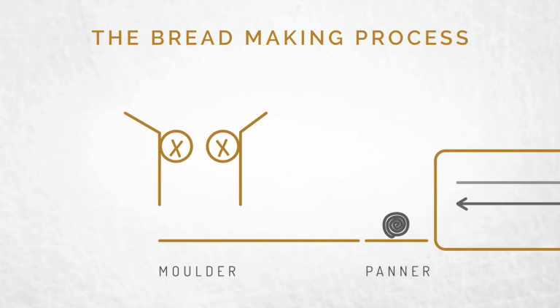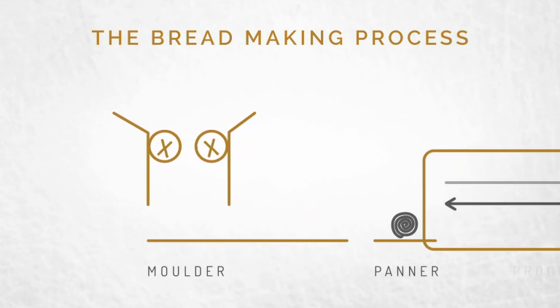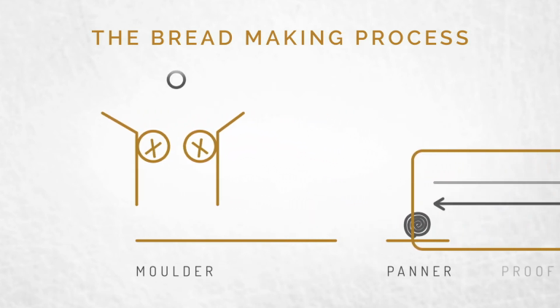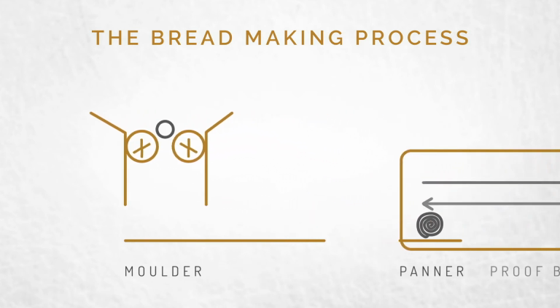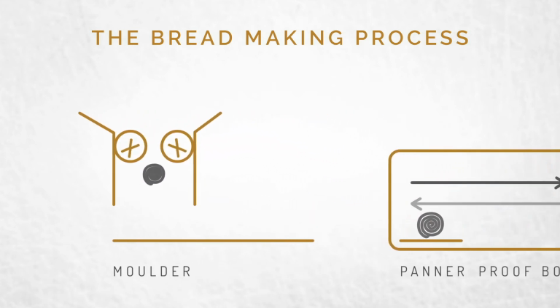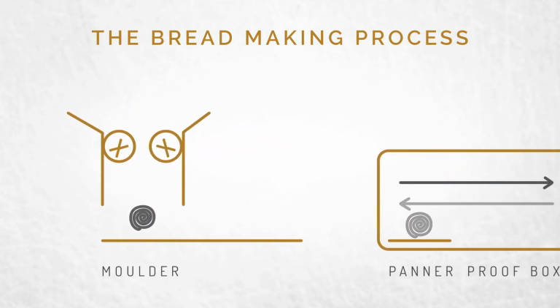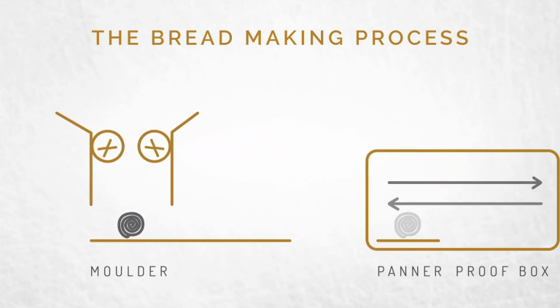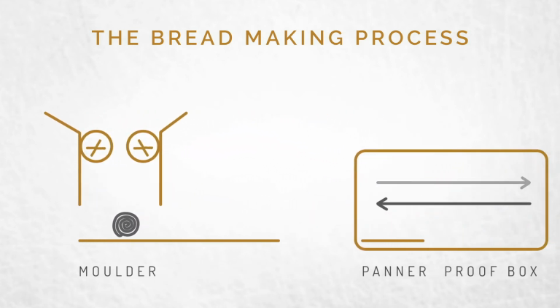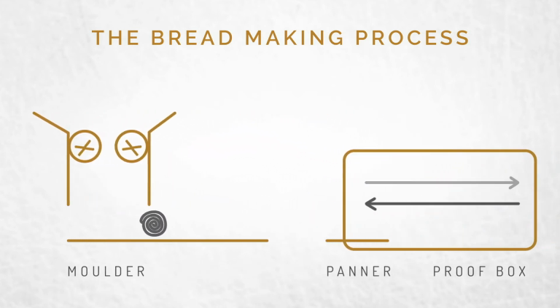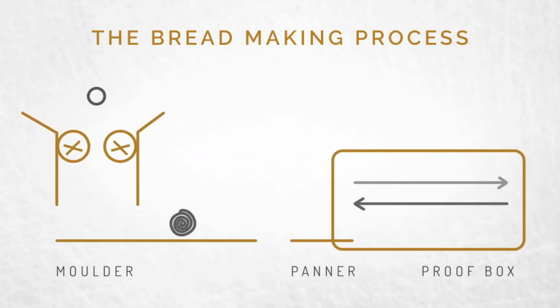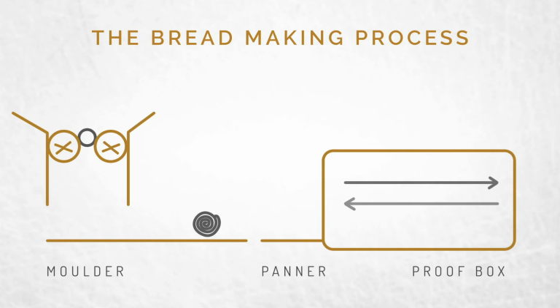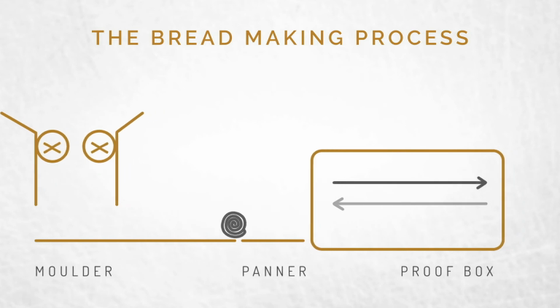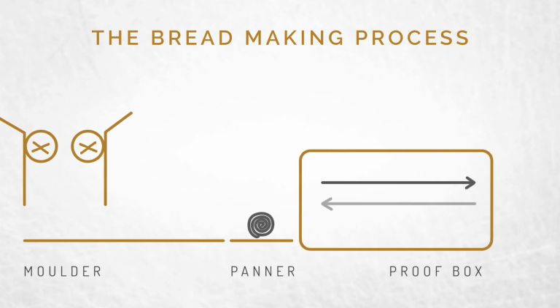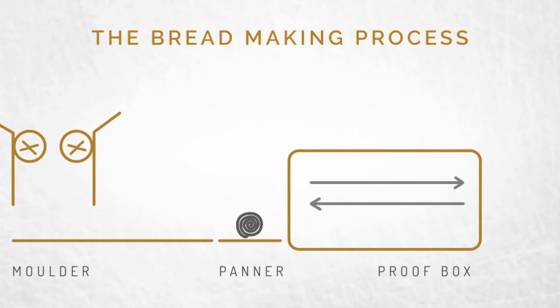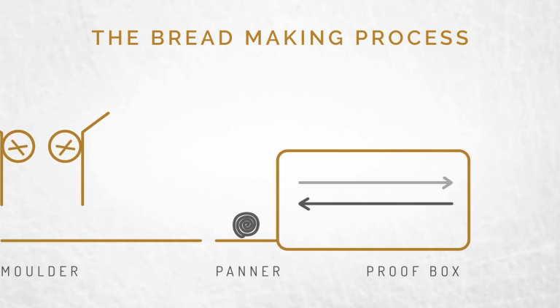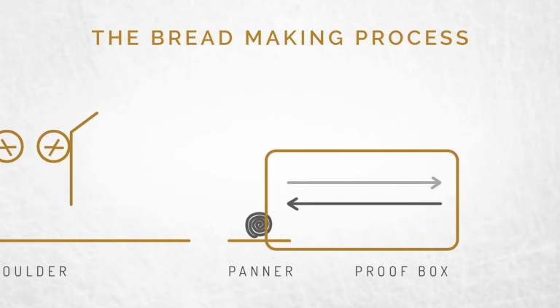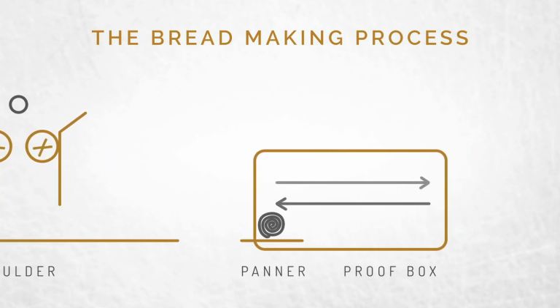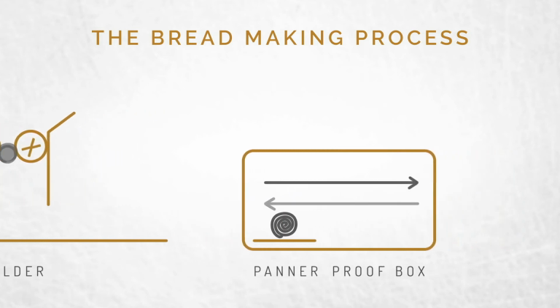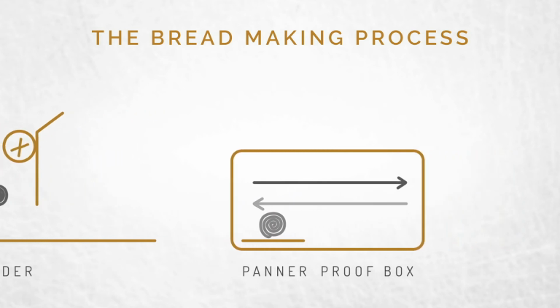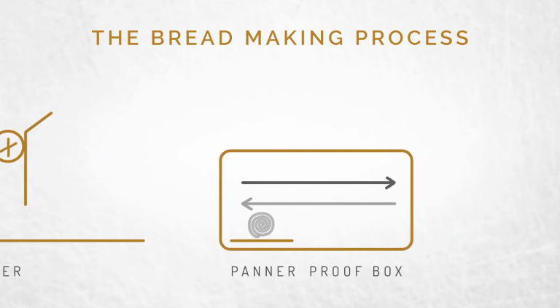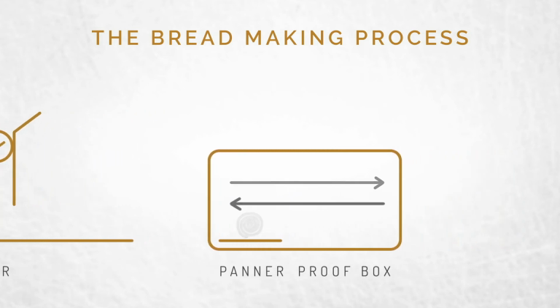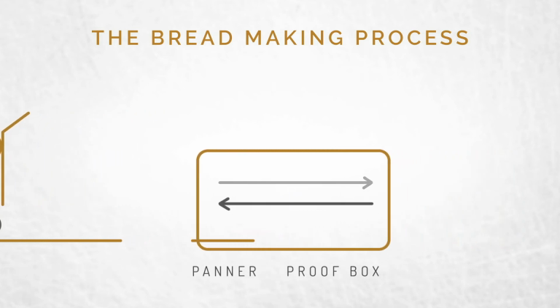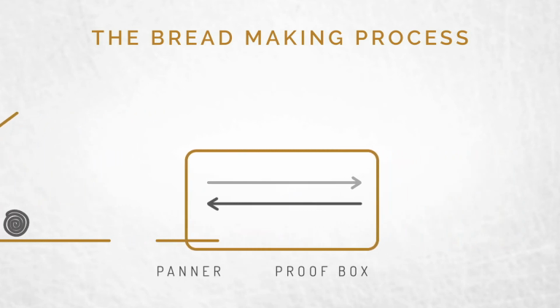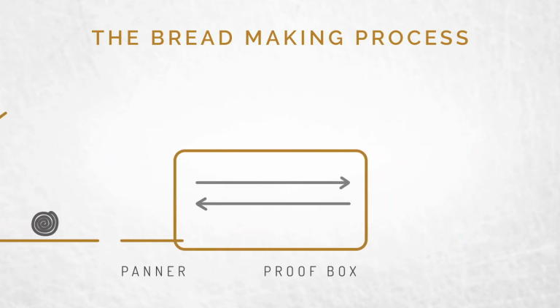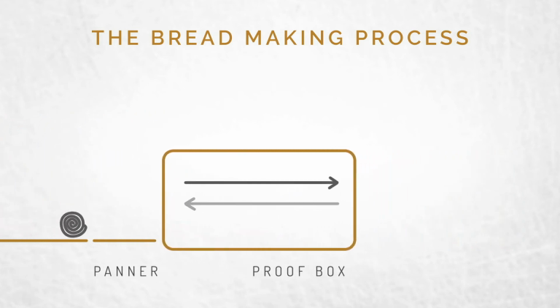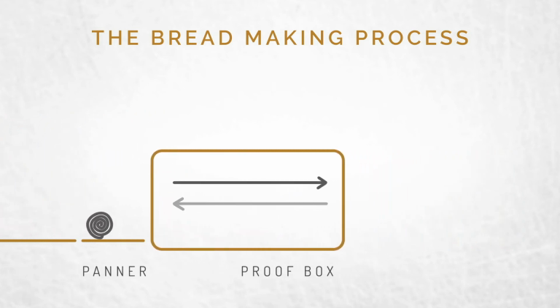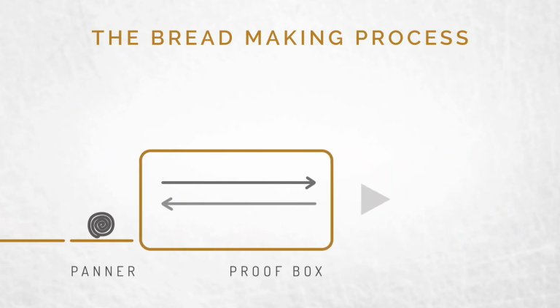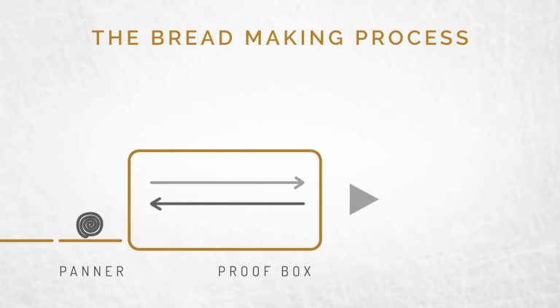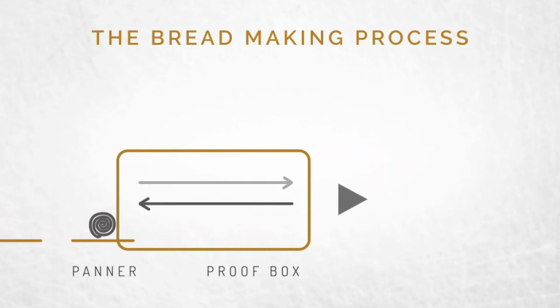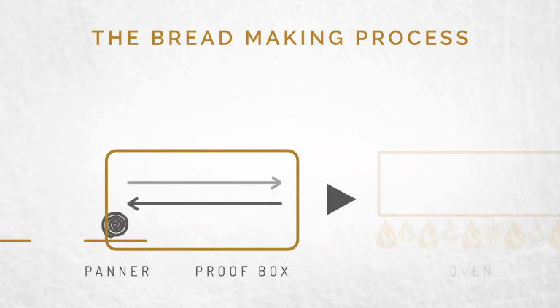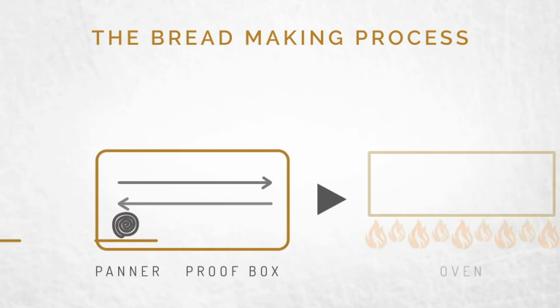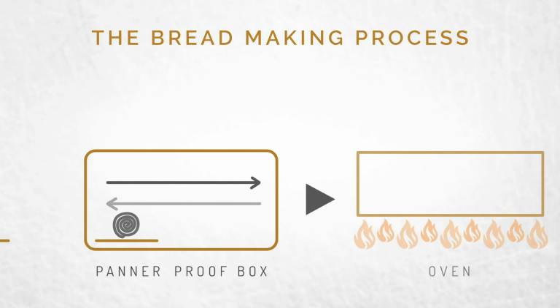The proof box is heat and humidity controlled. The pan takes a ride for about 60 minutes. Finally, it's time to bake.